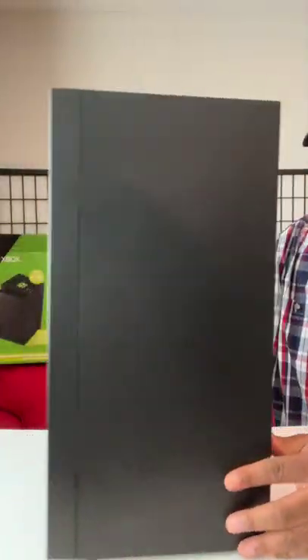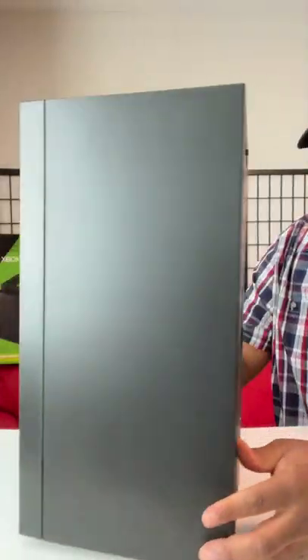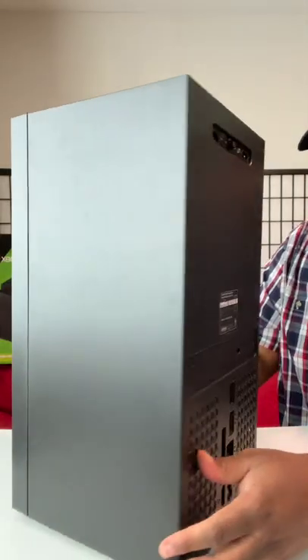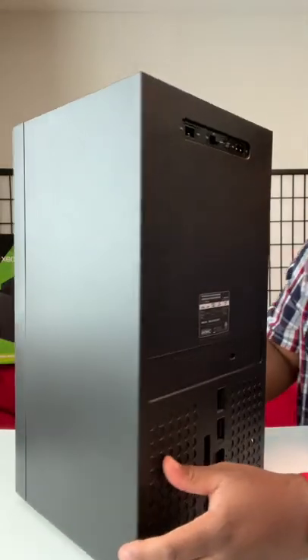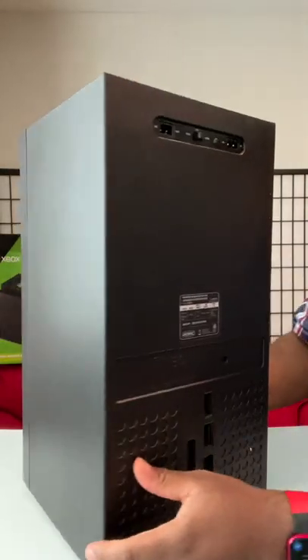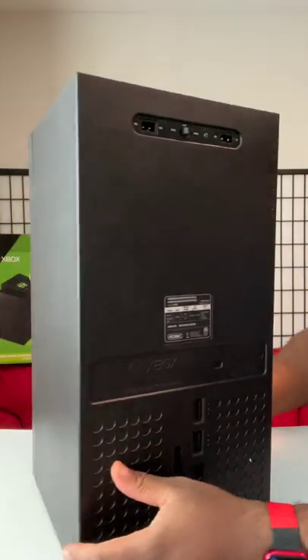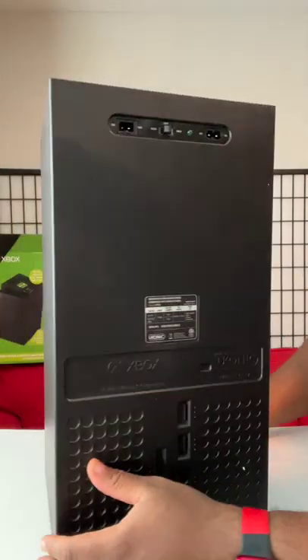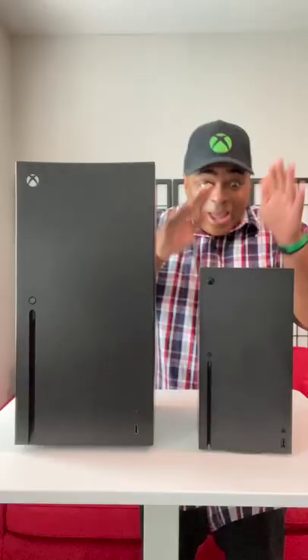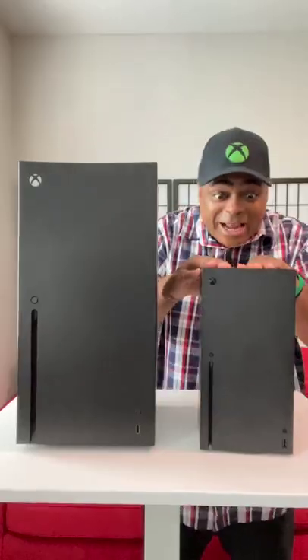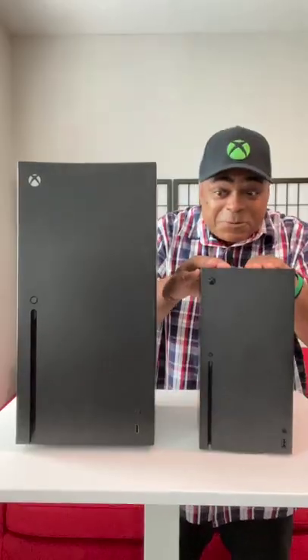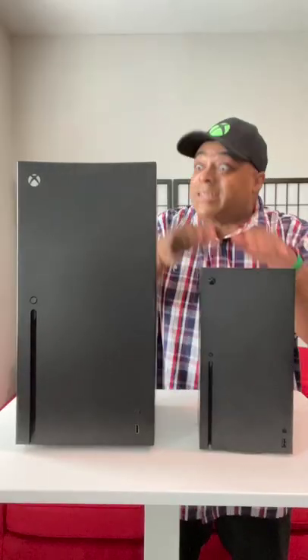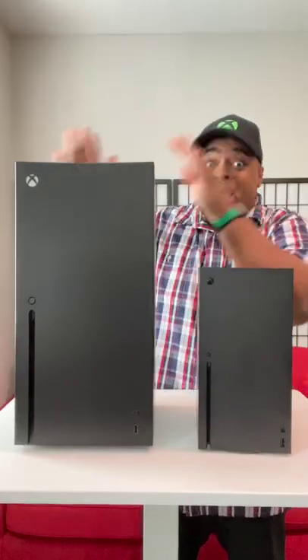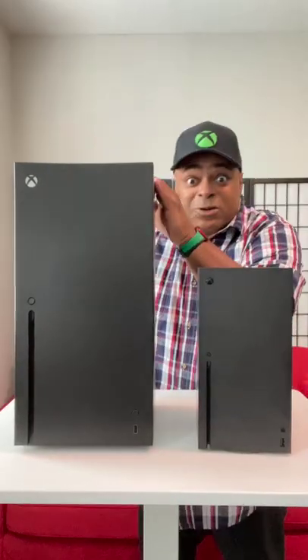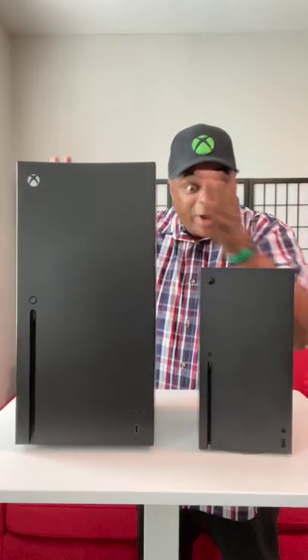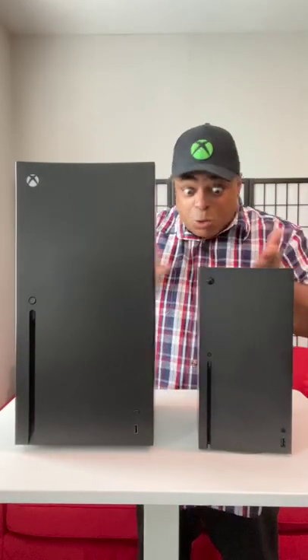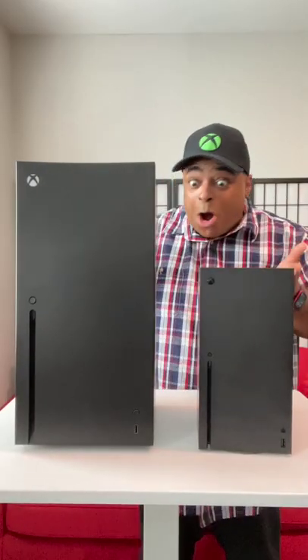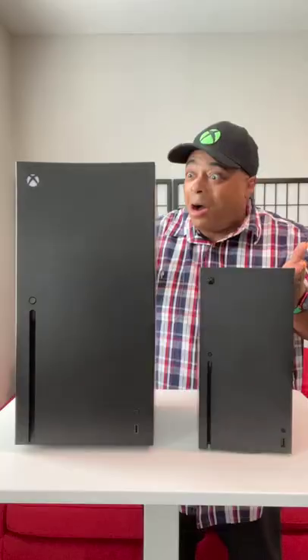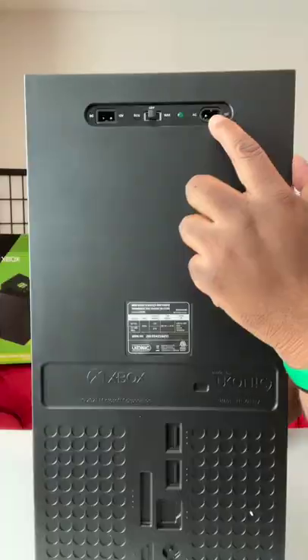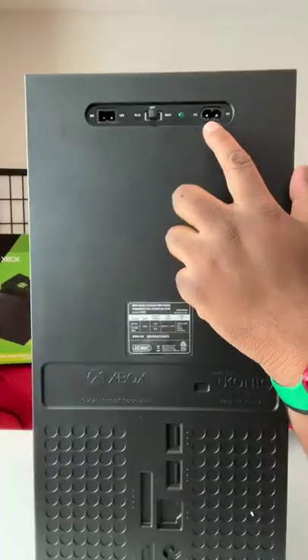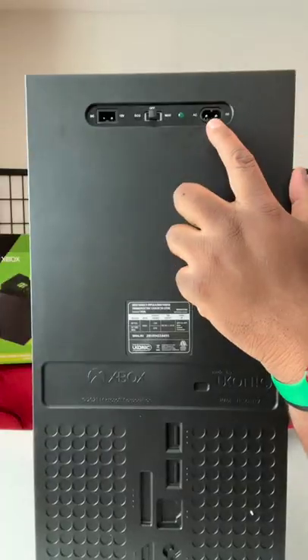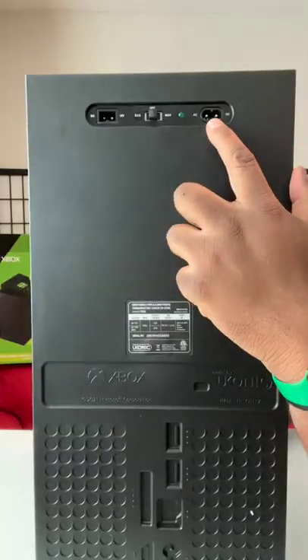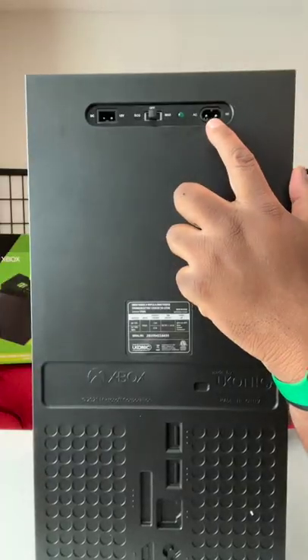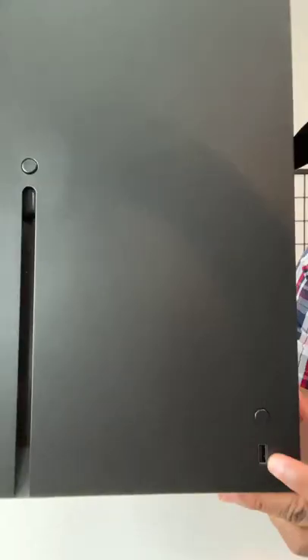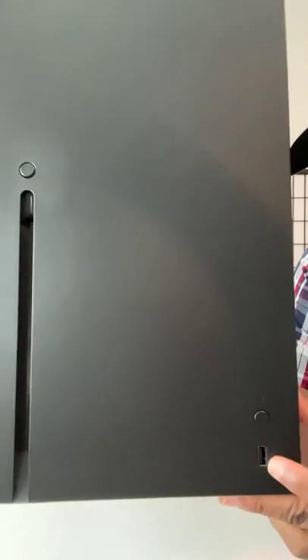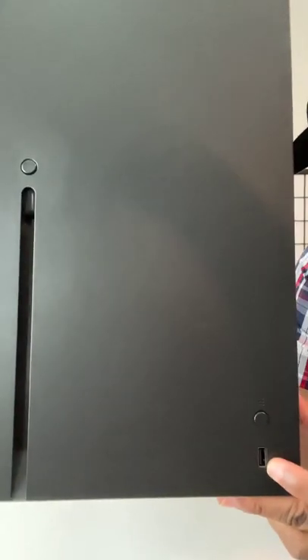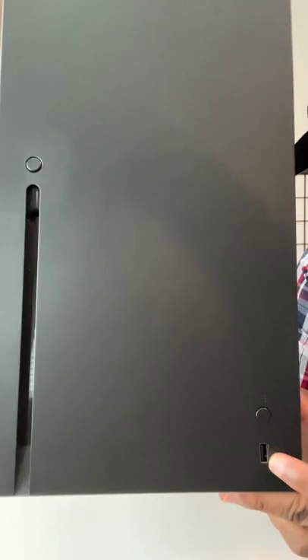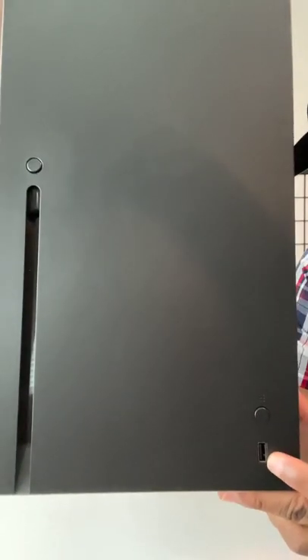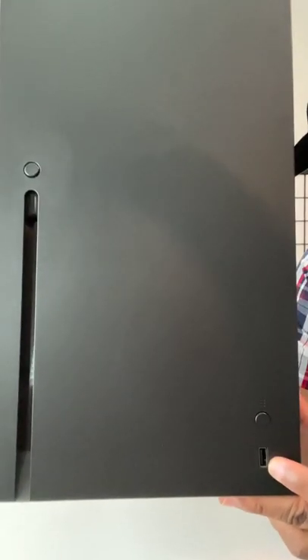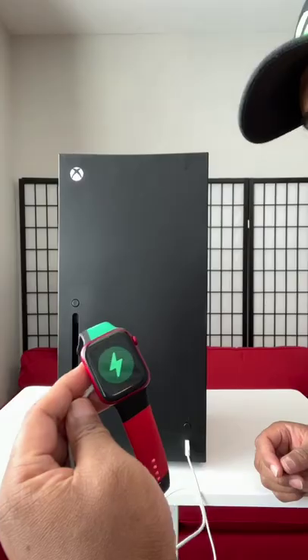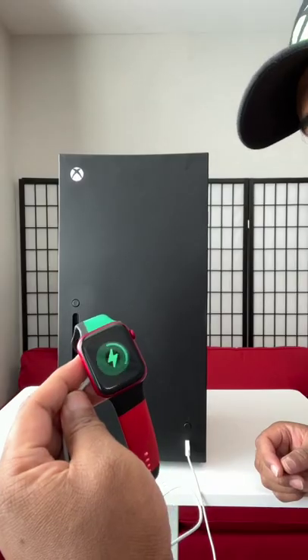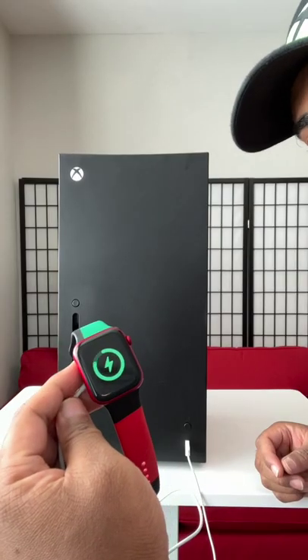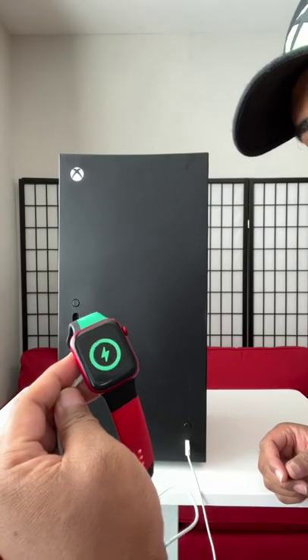Here's the mini refrigerator. Here's the Xbox. Here's the fridge. The power cord is up here. Look at the USB port right here — I'm charging my Apple Watch with it.